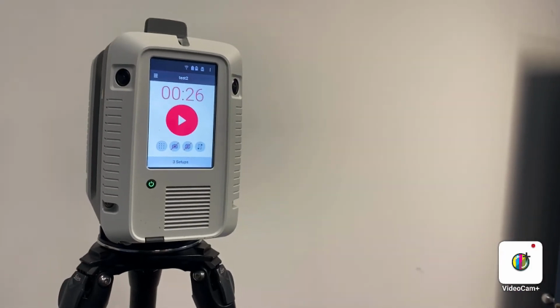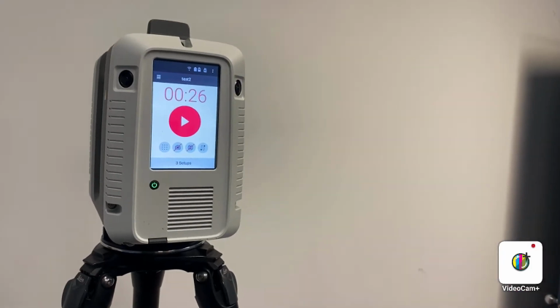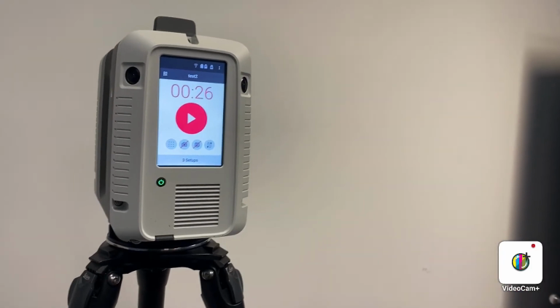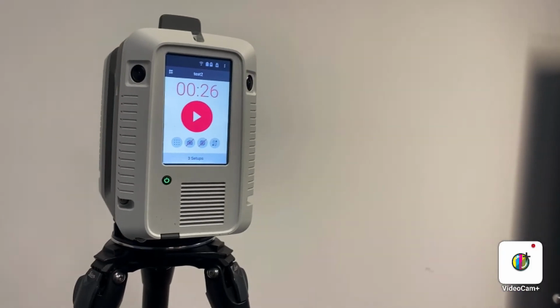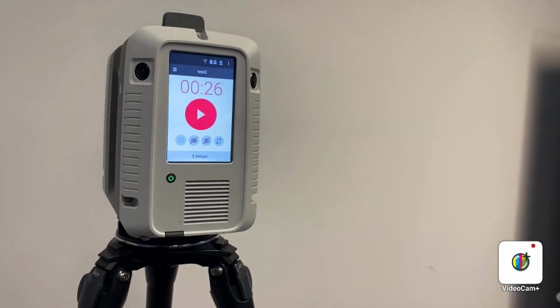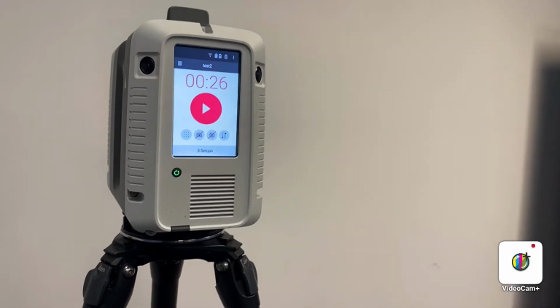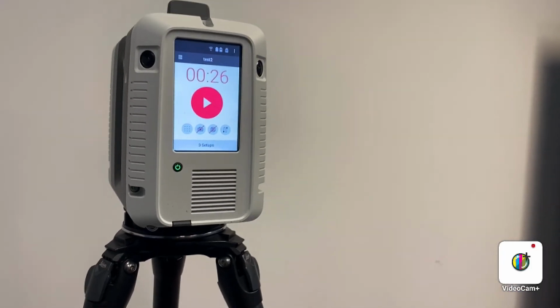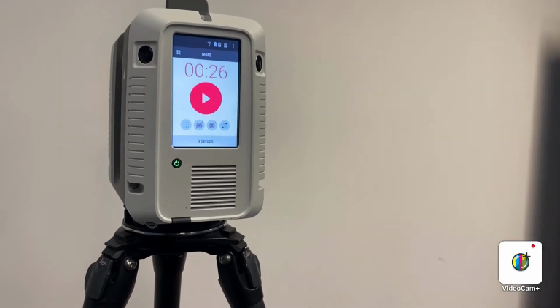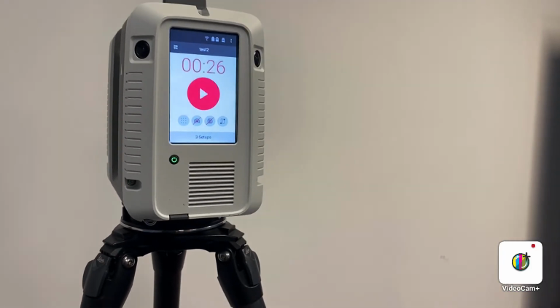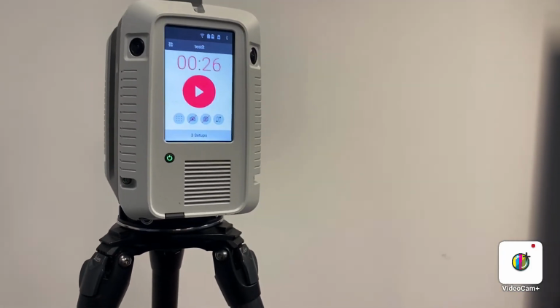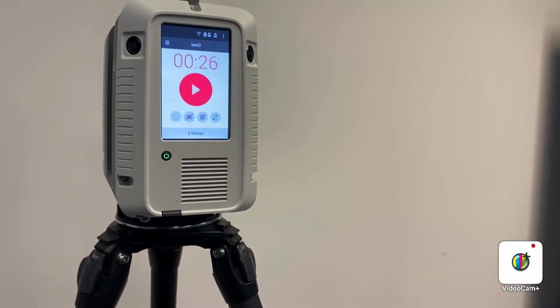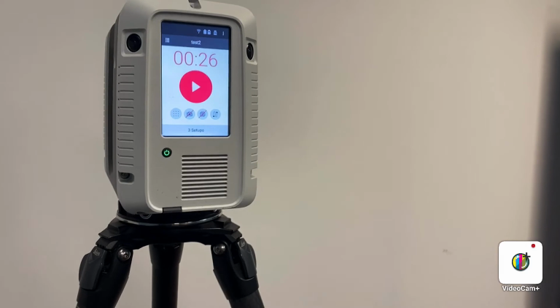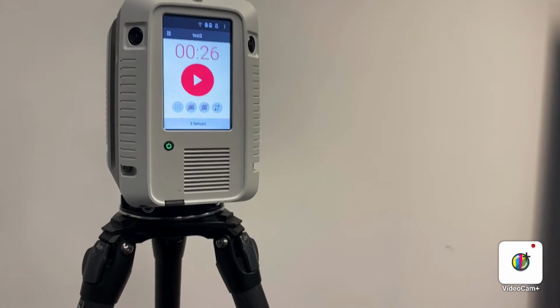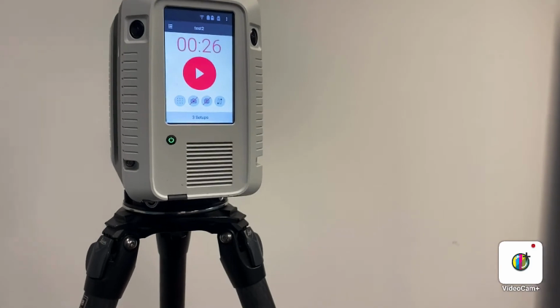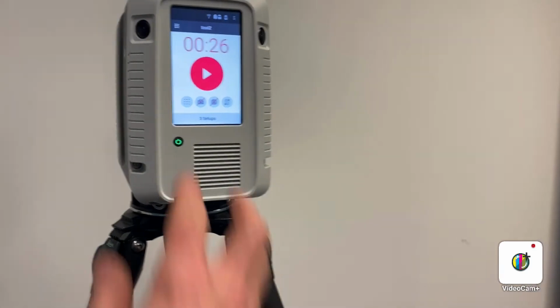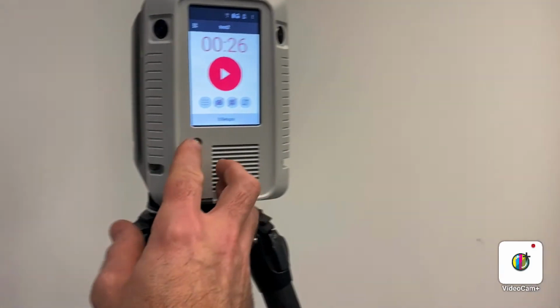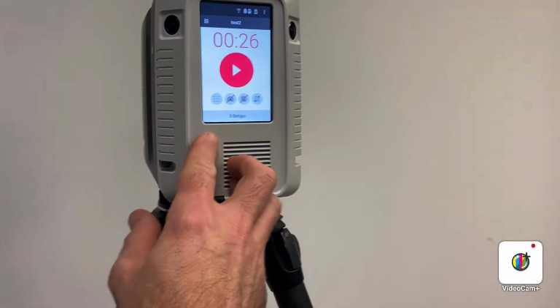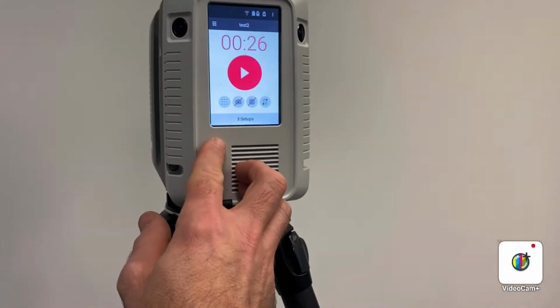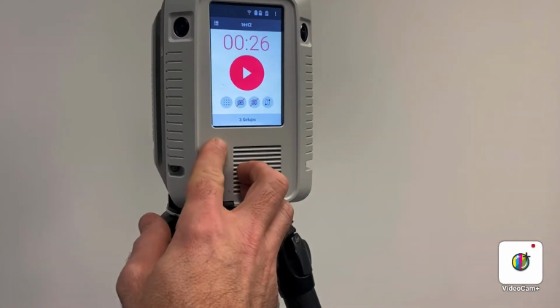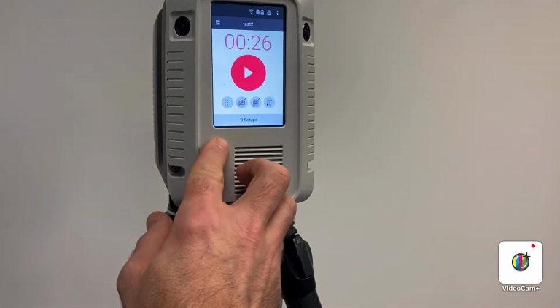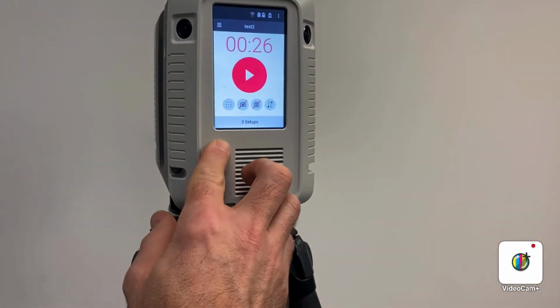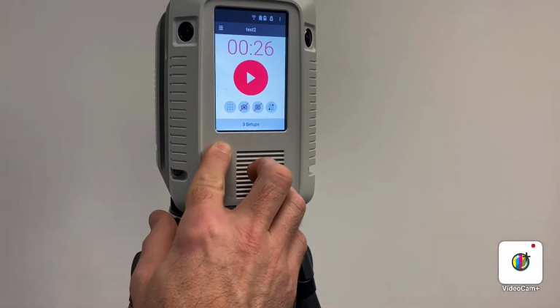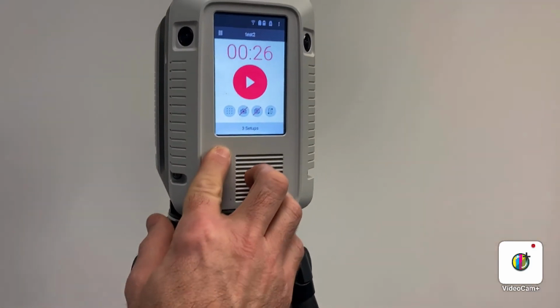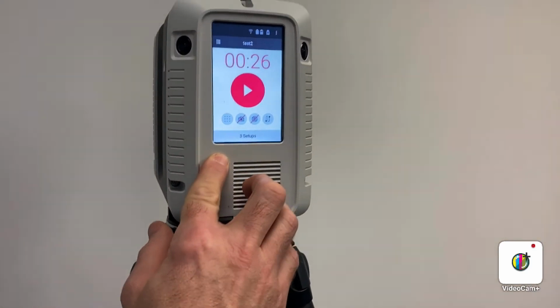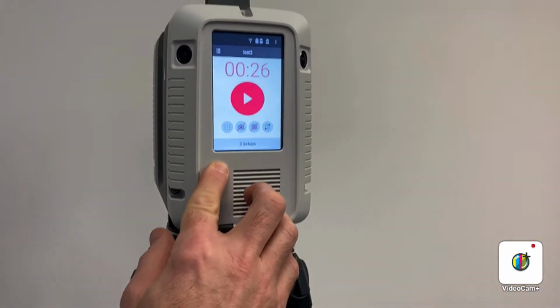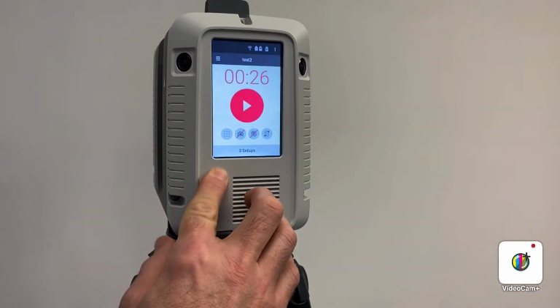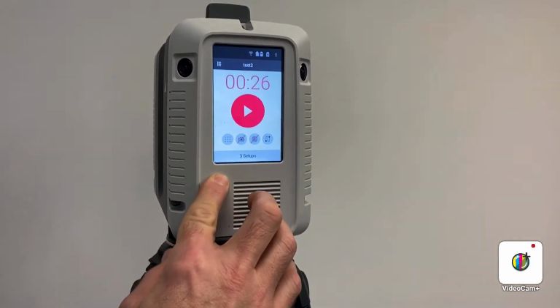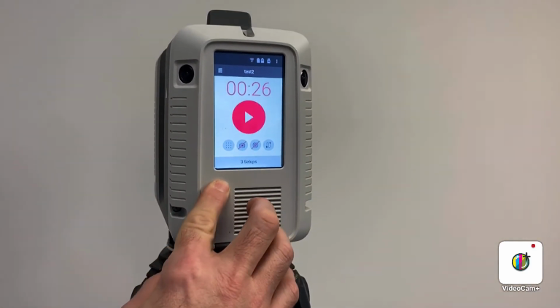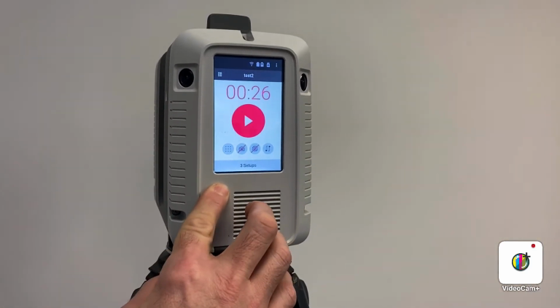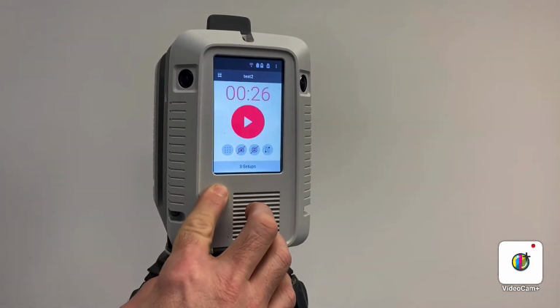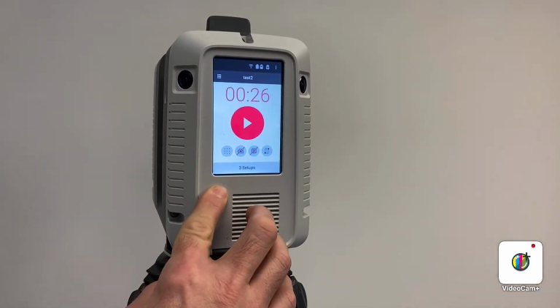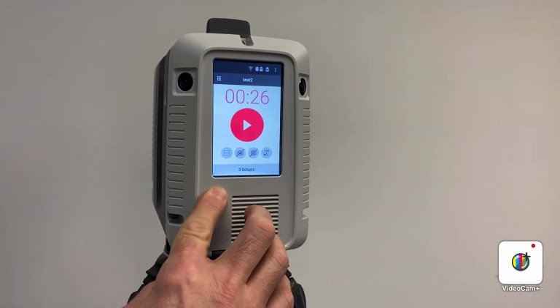There's no special routine for shutting down — simply hold the button for about three seconds and release.